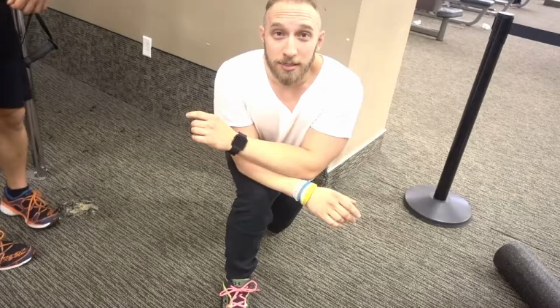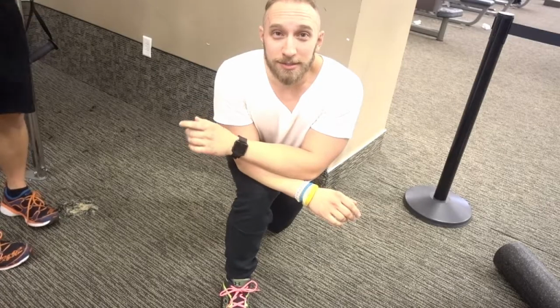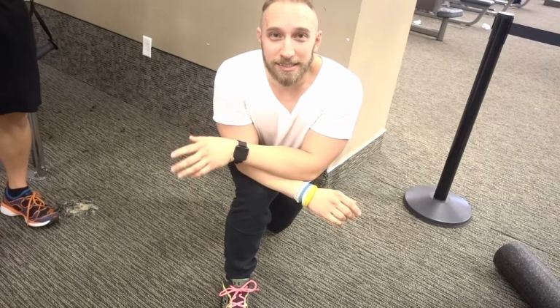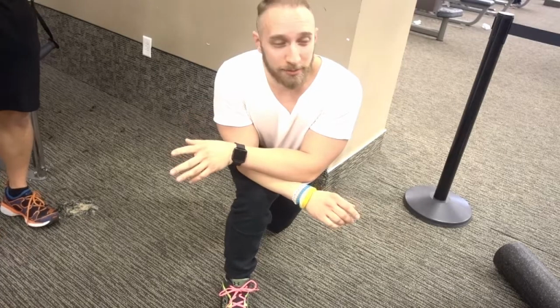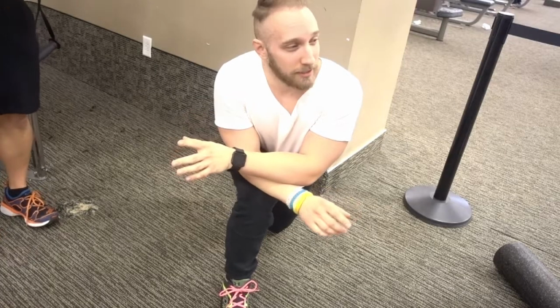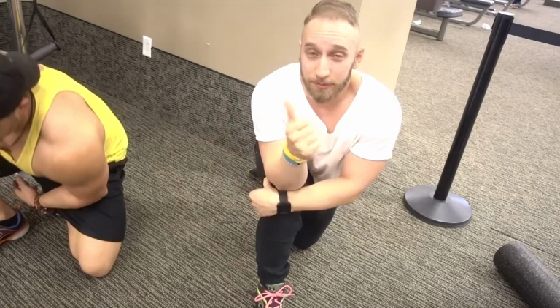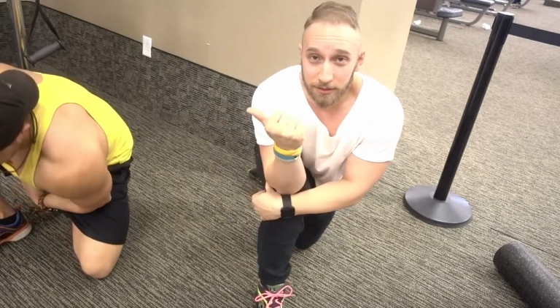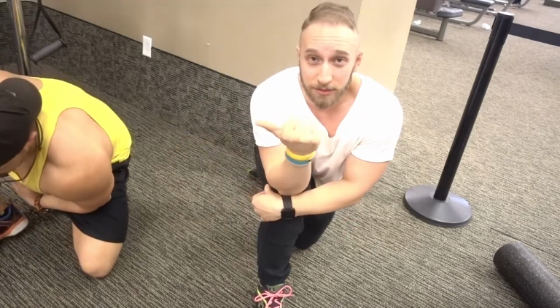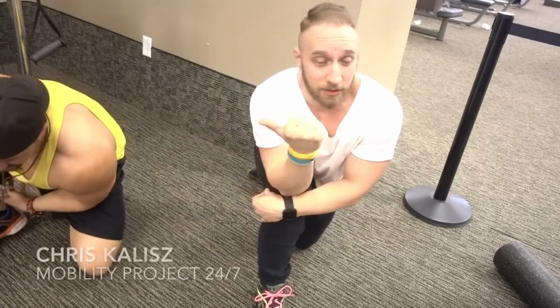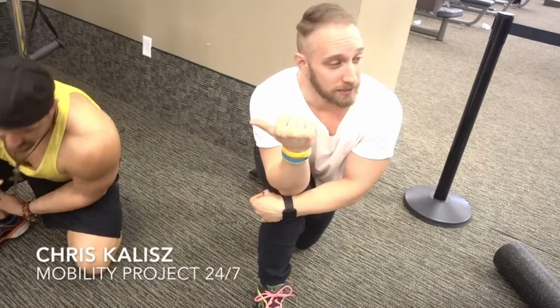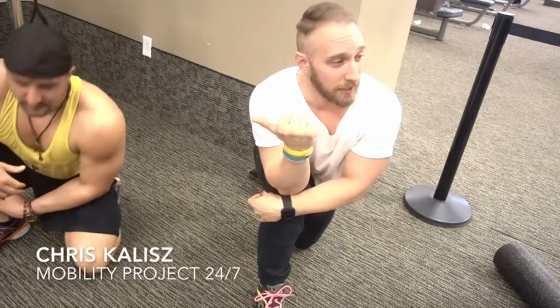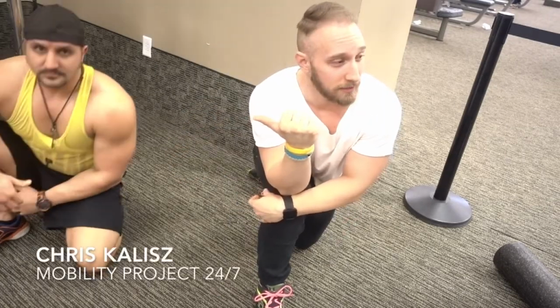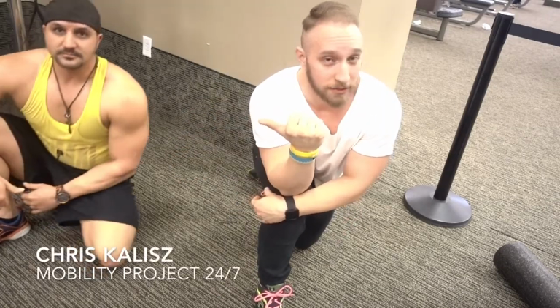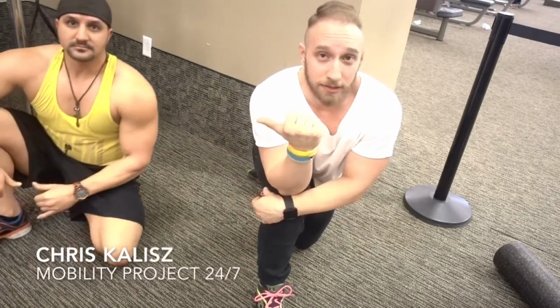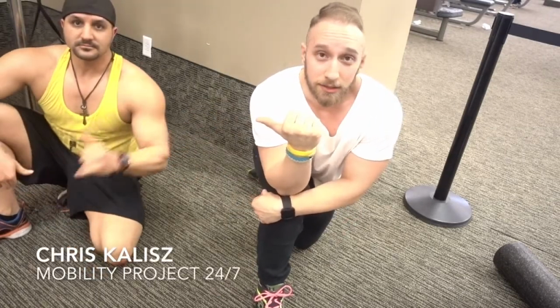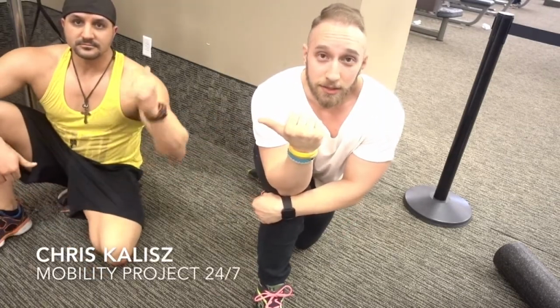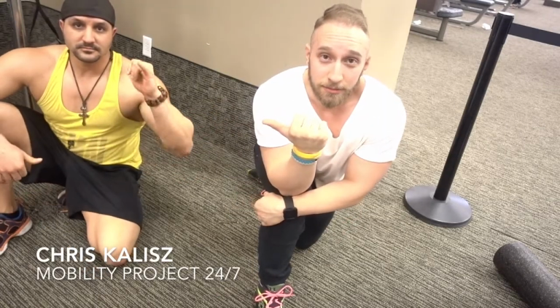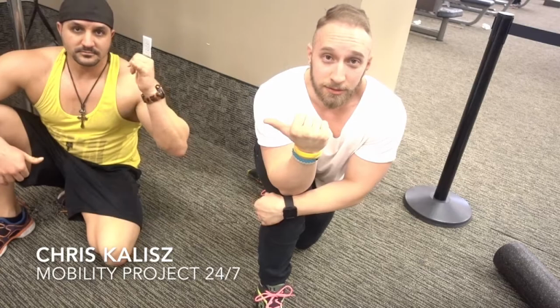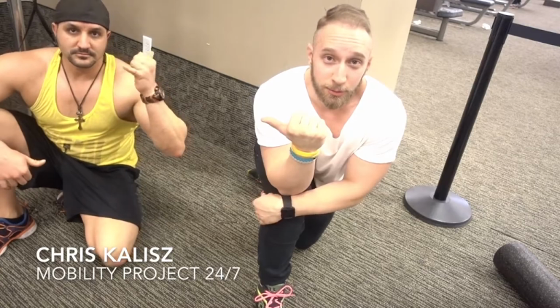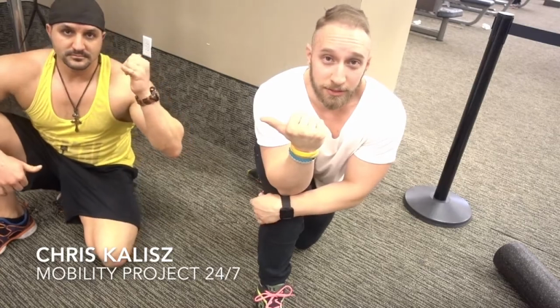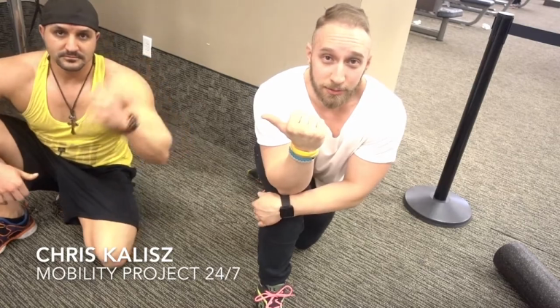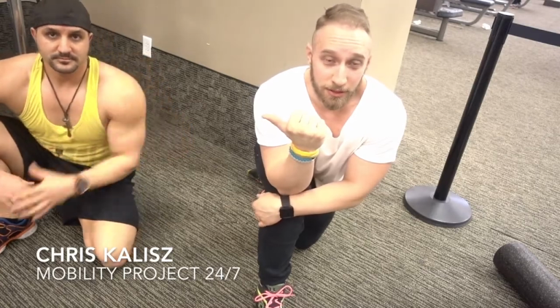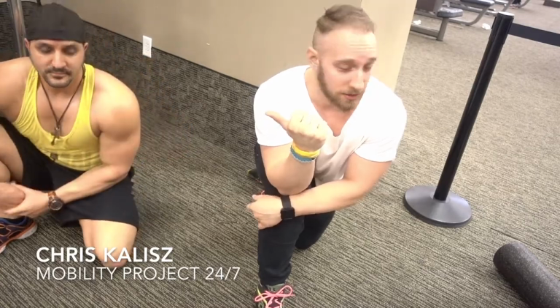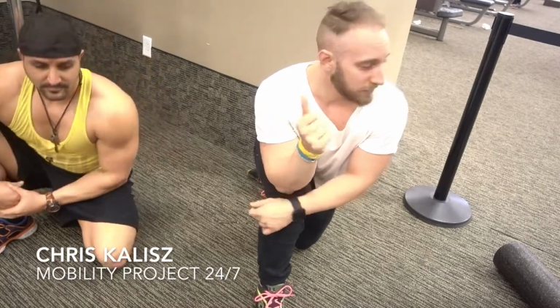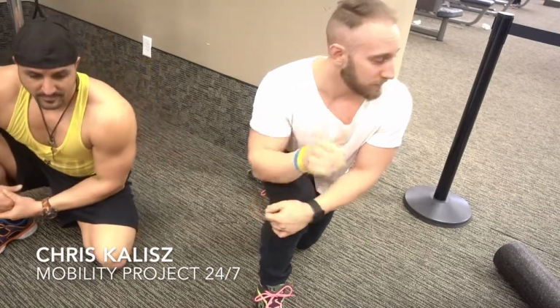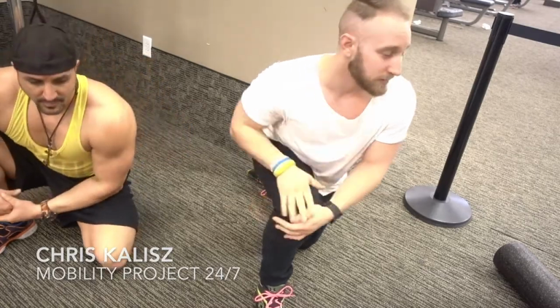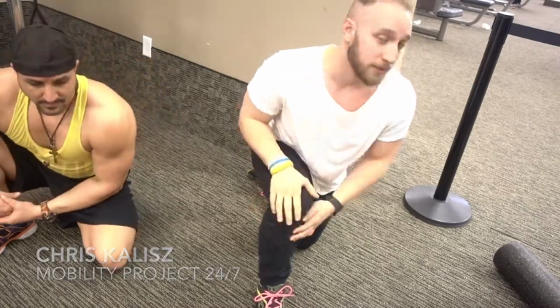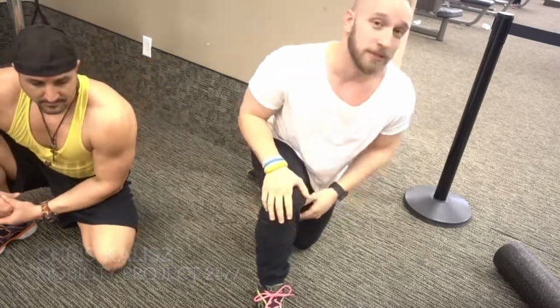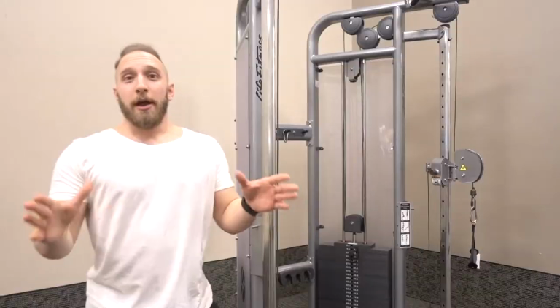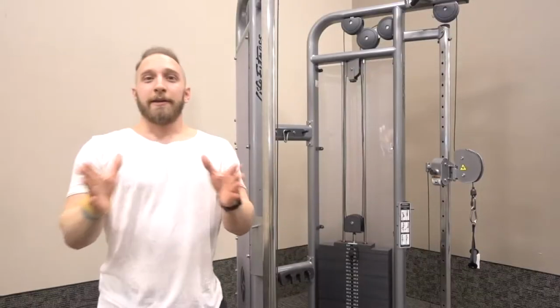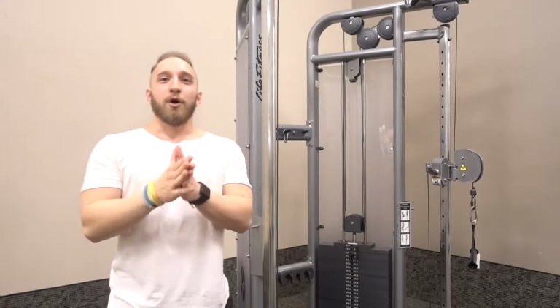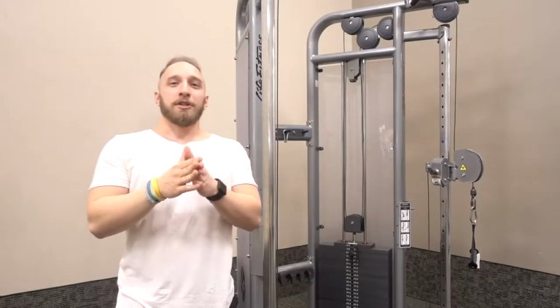What's up guys? I'm here with Chris Kalas, Mr. Mobility Project 24-7. Hi folks.